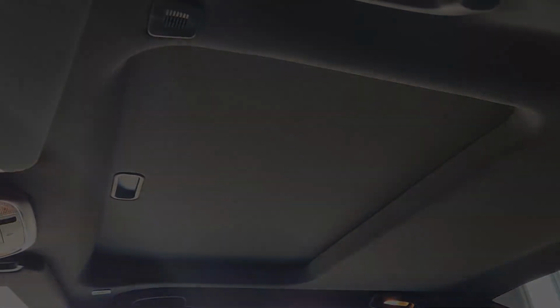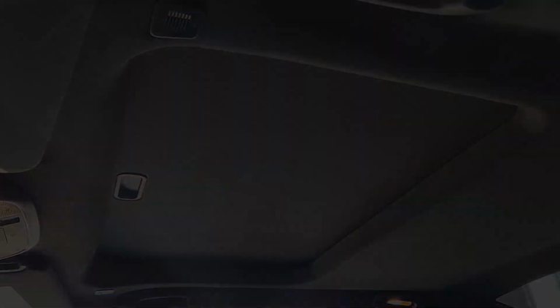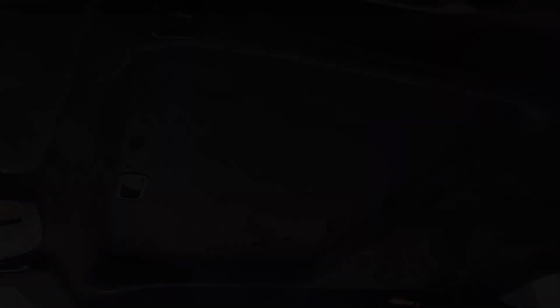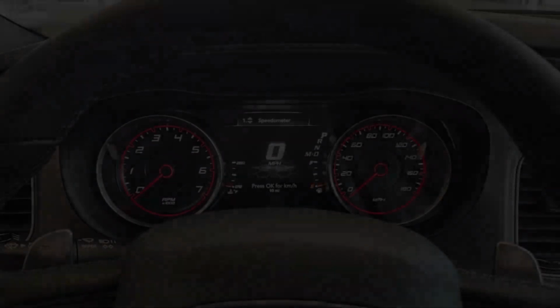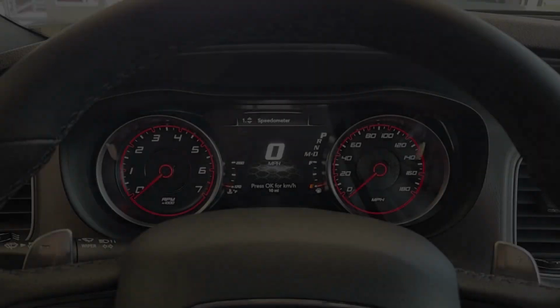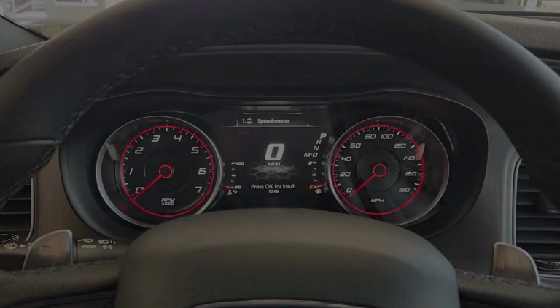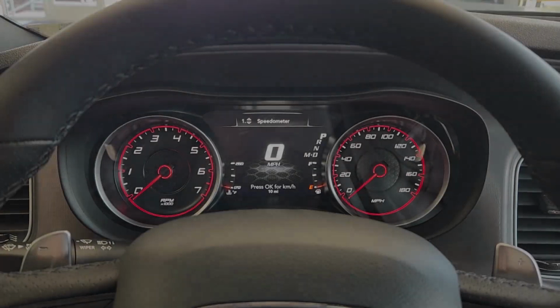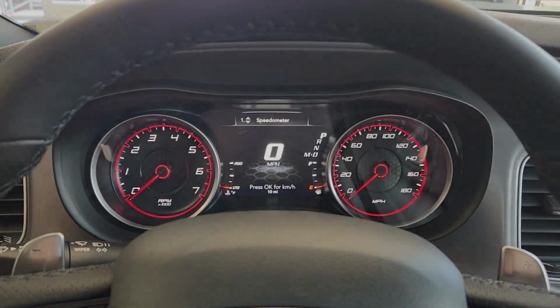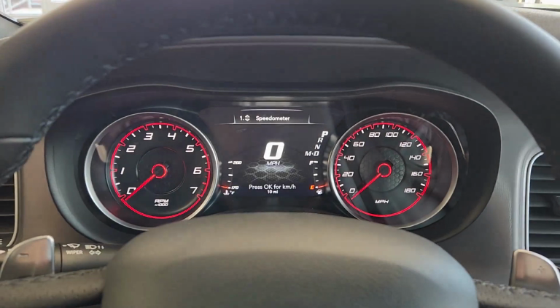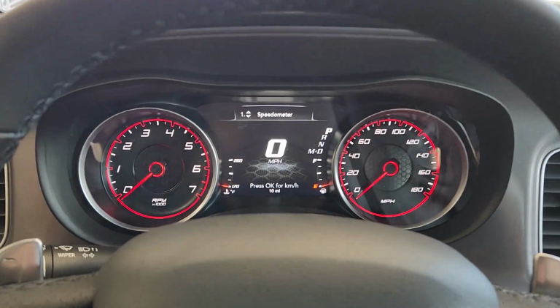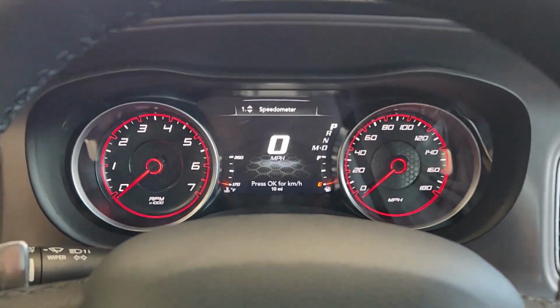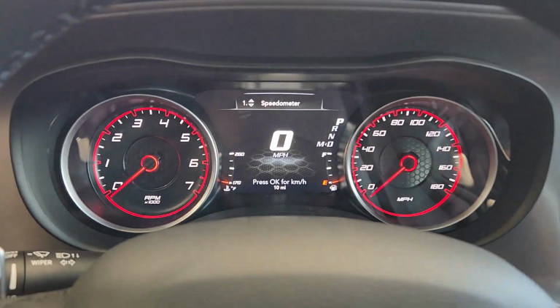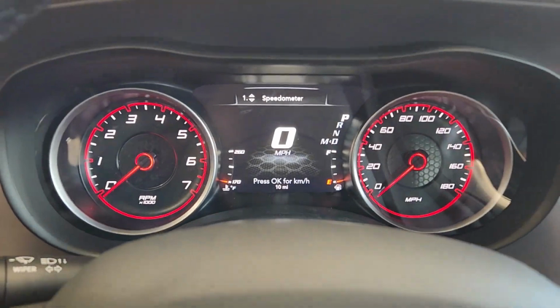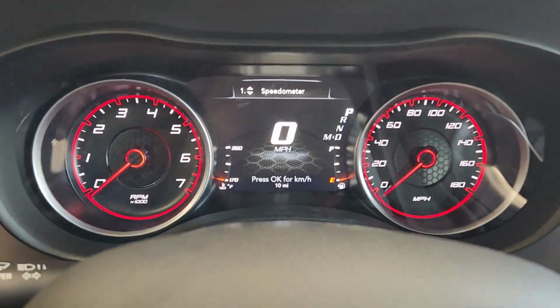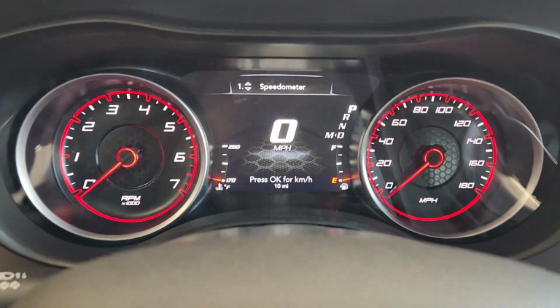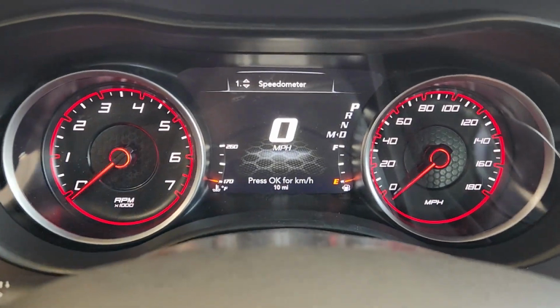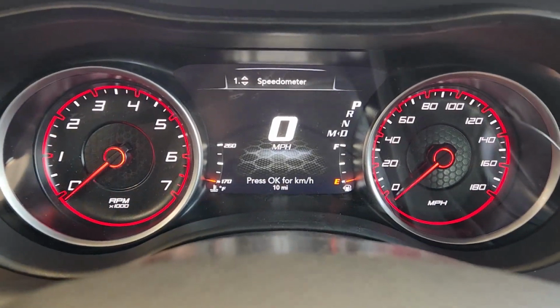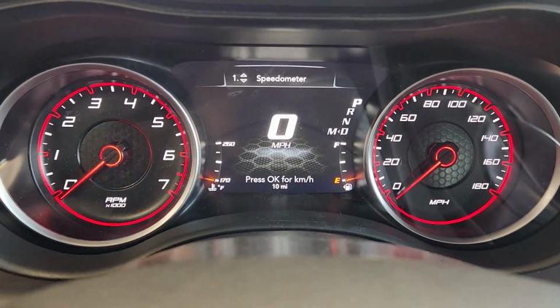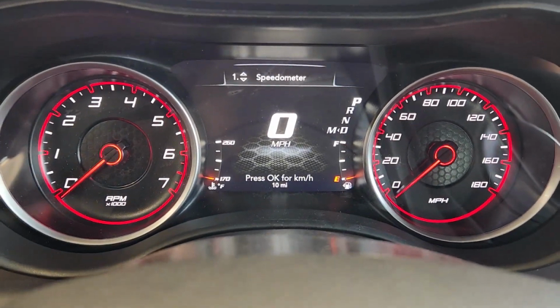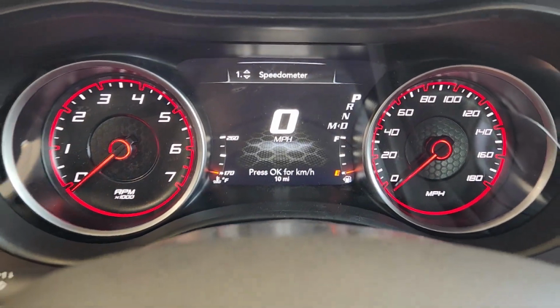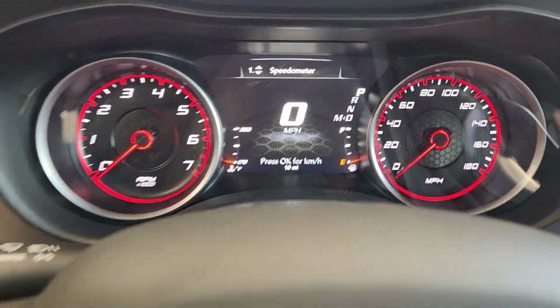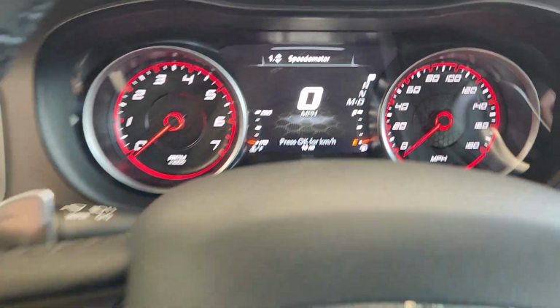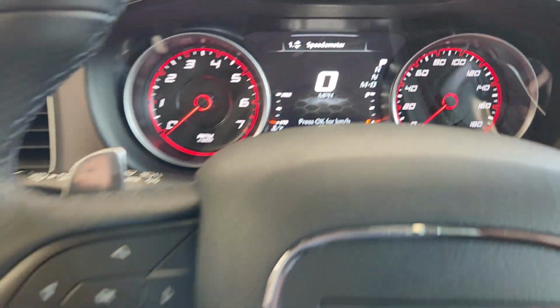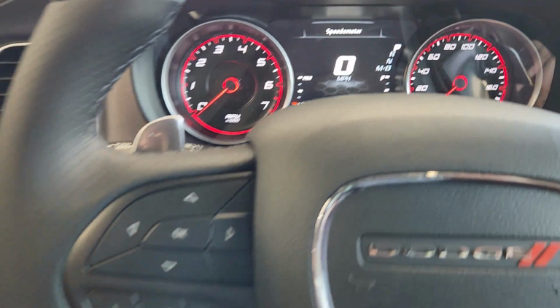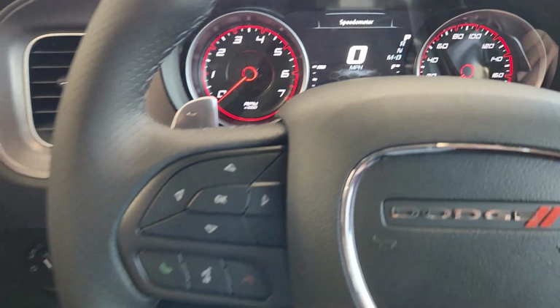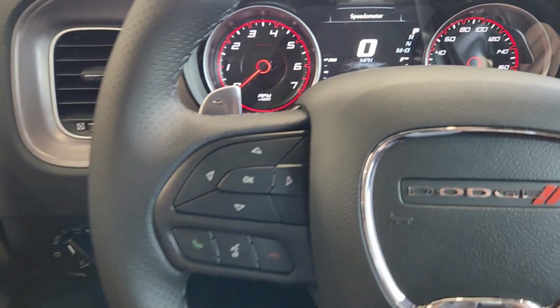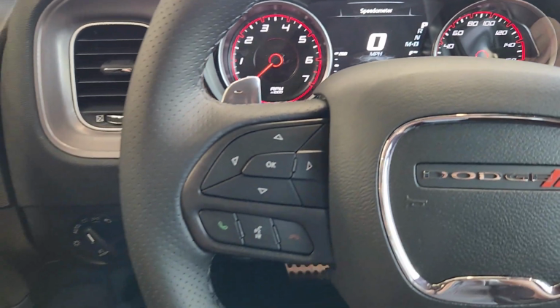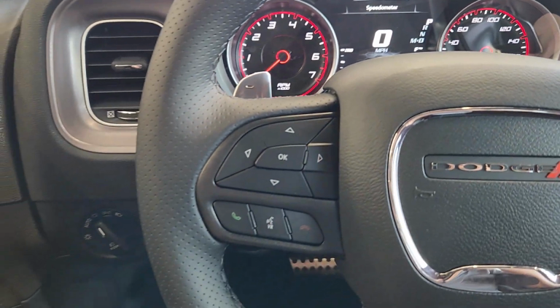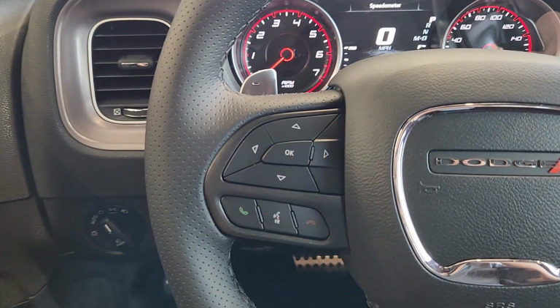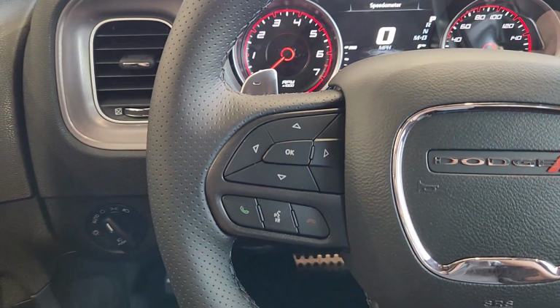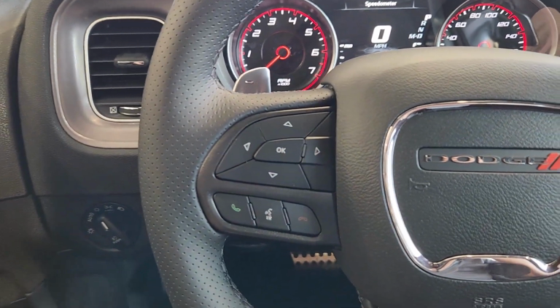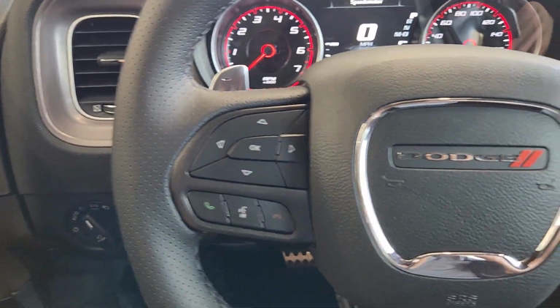Heated mirrors, premium sound system, satellite radio, backup camera.